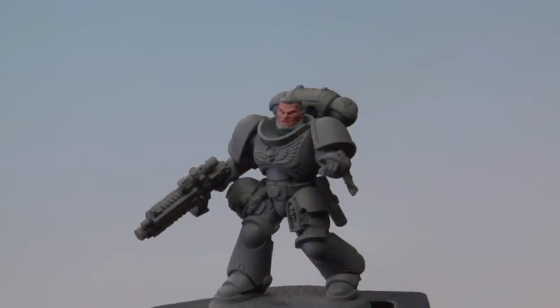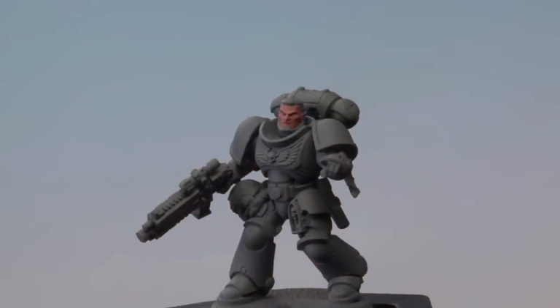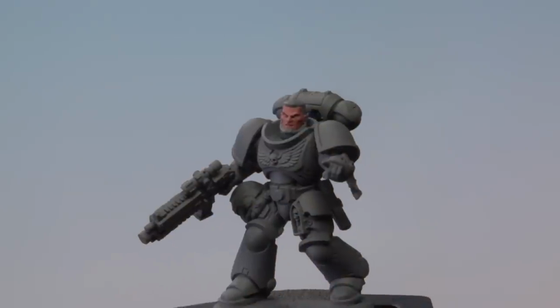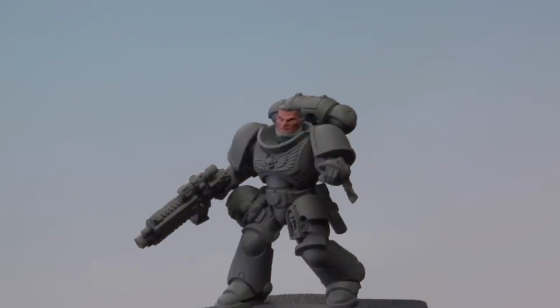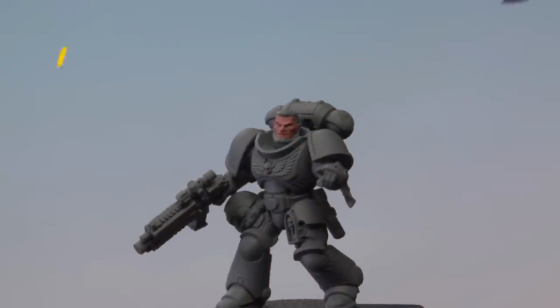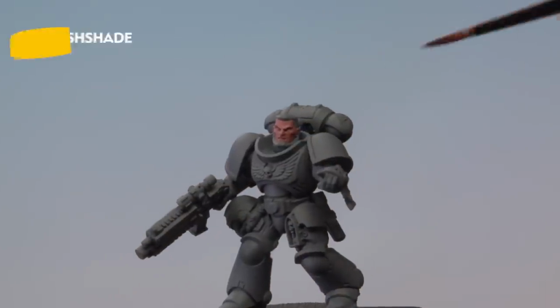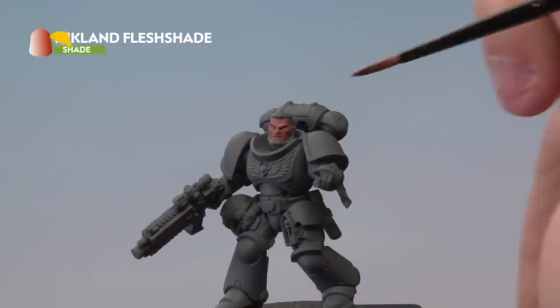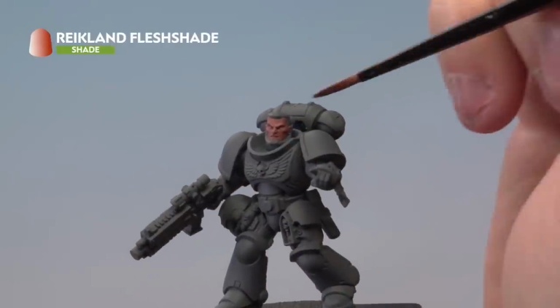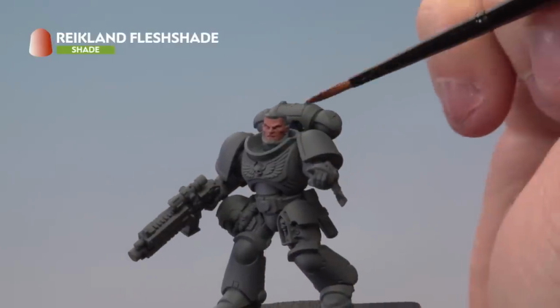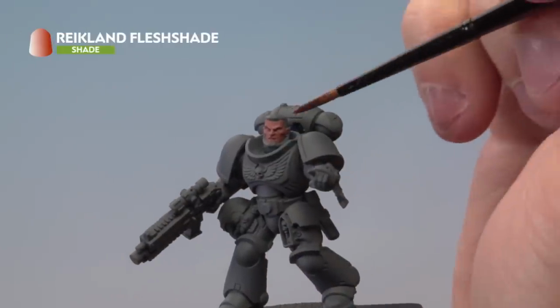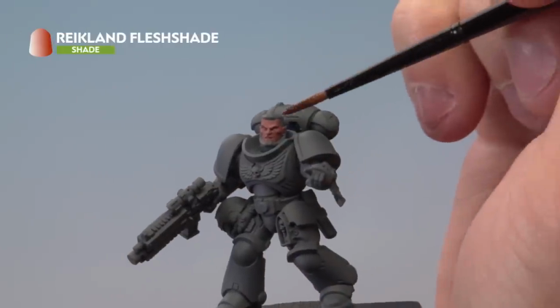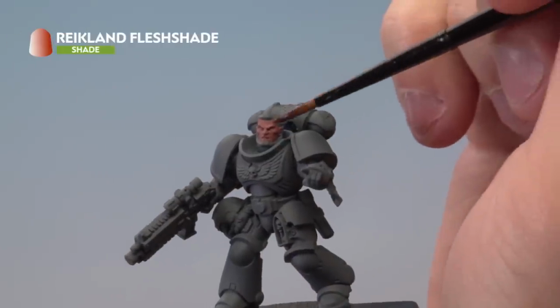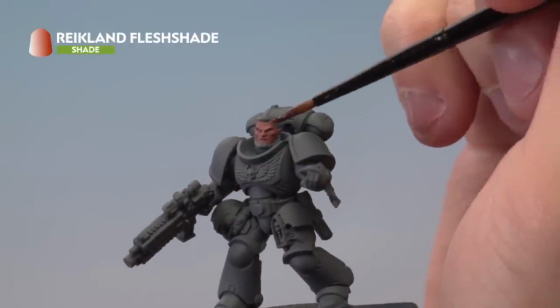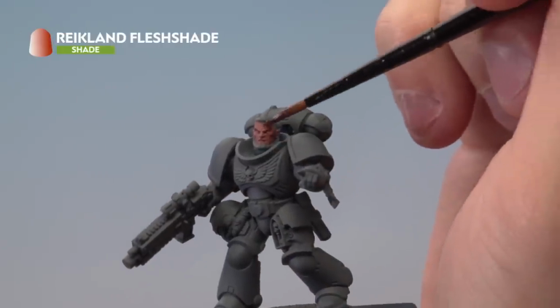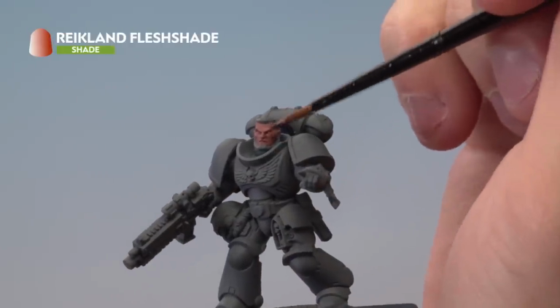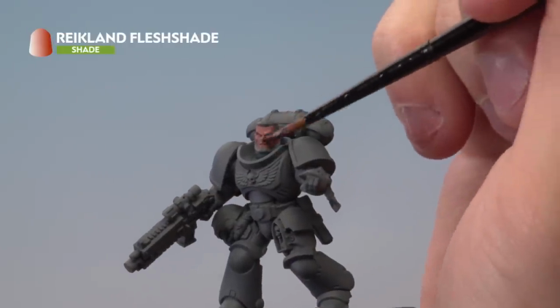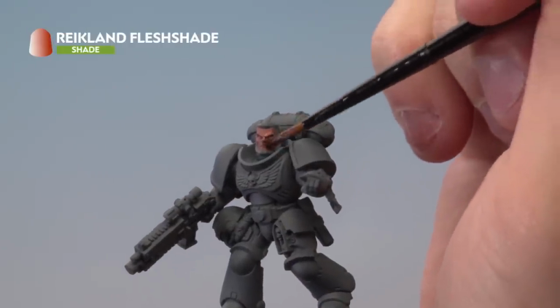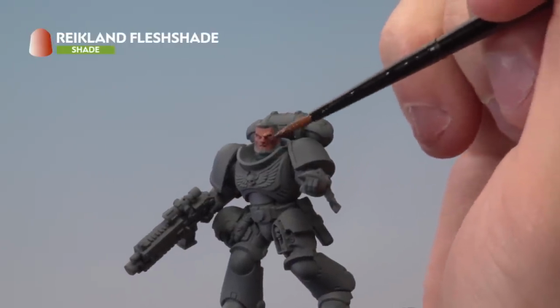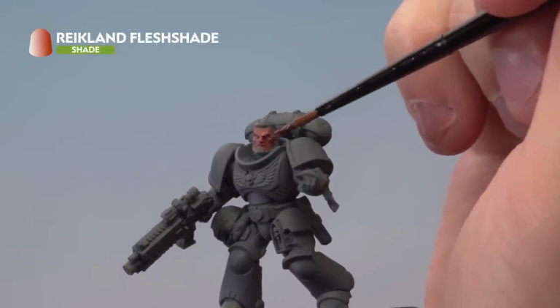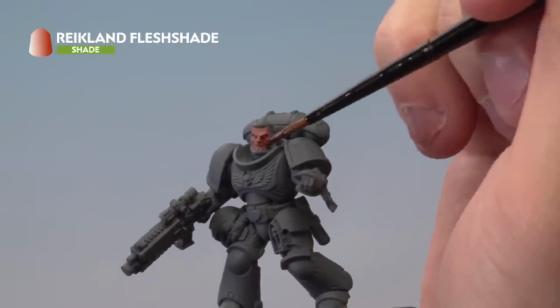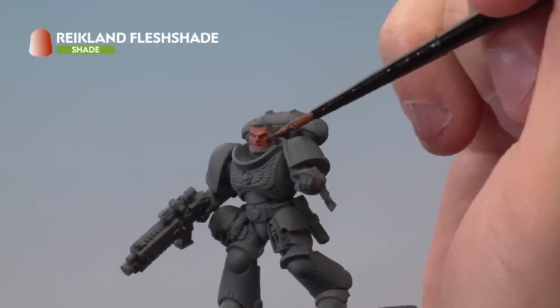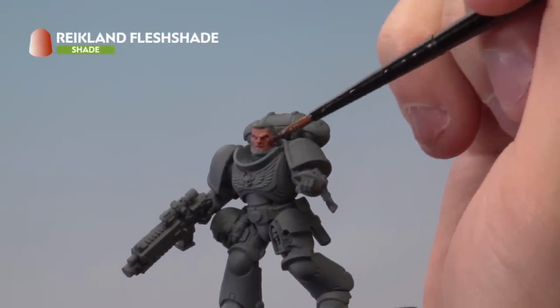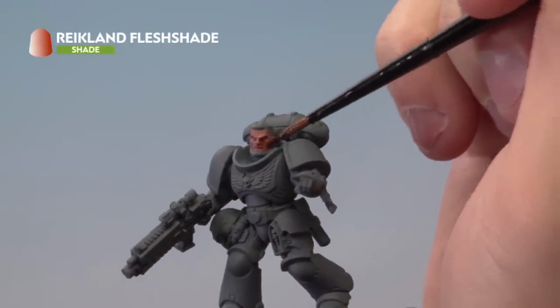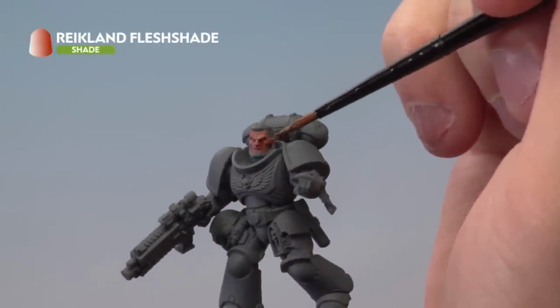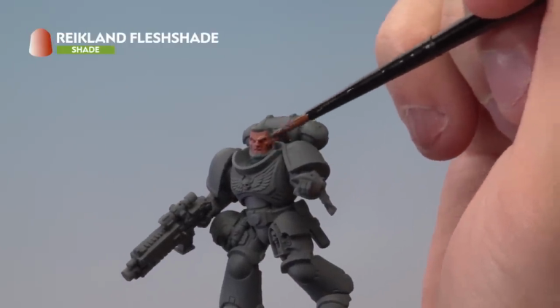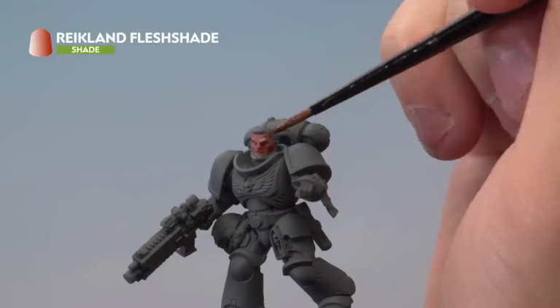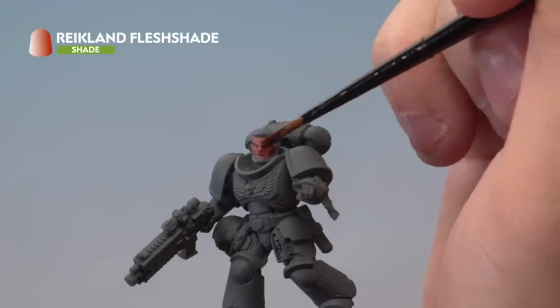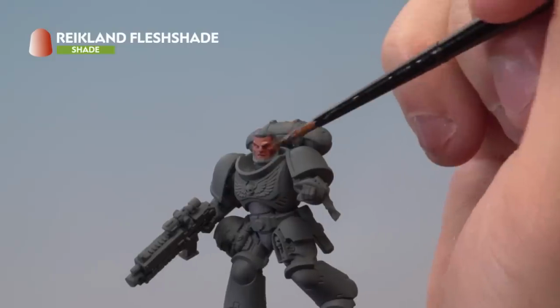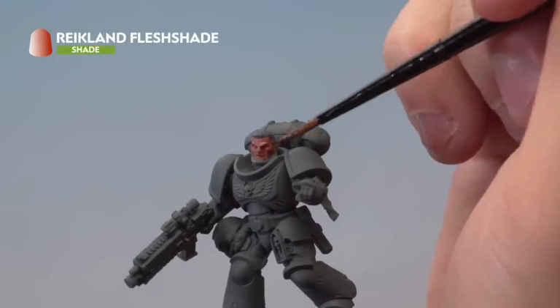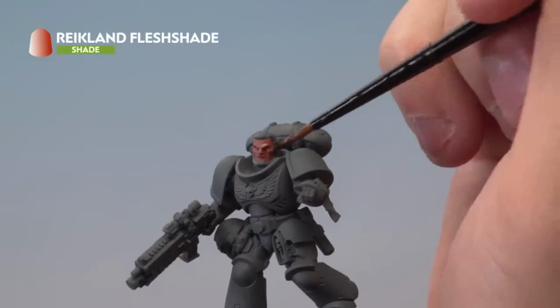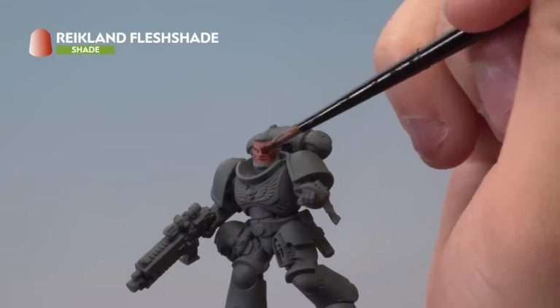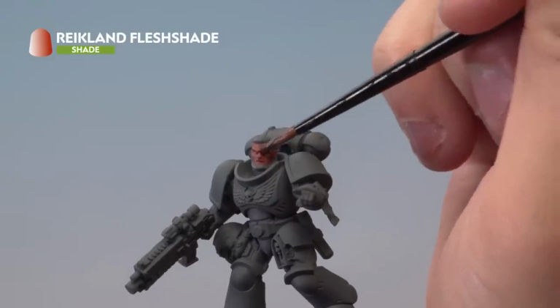With the base coat dry, it's time to apply a wash all over the face. We're using Reikland Fleshshade thinned down with a touch of water.